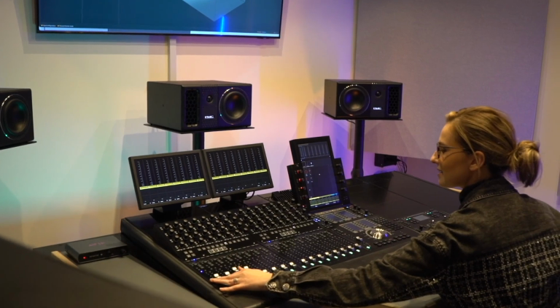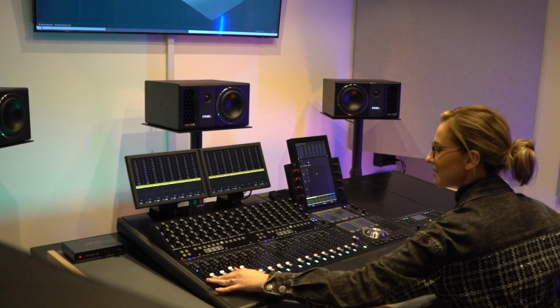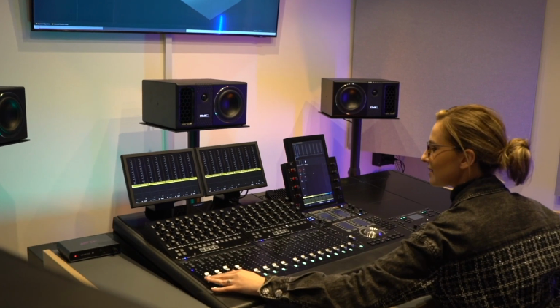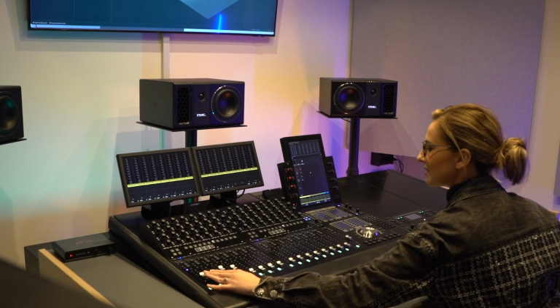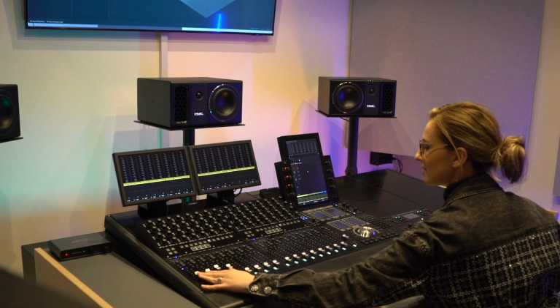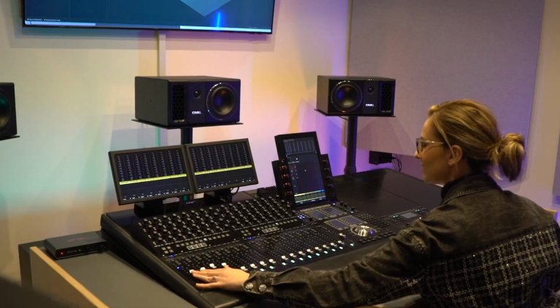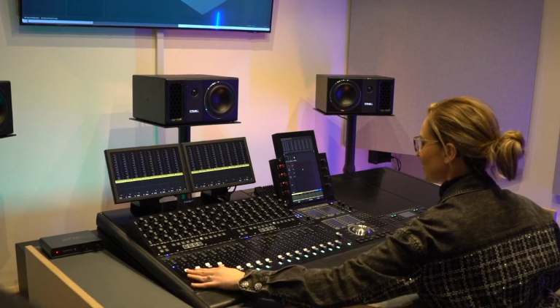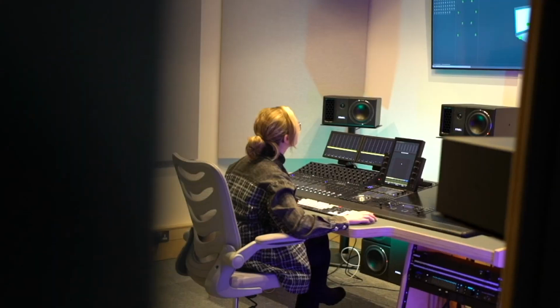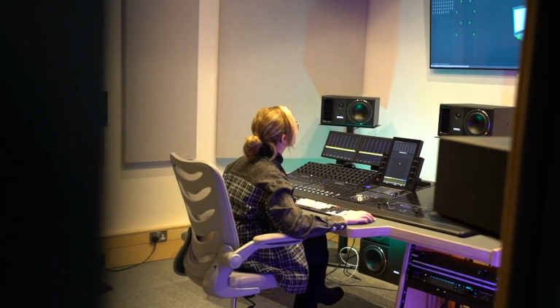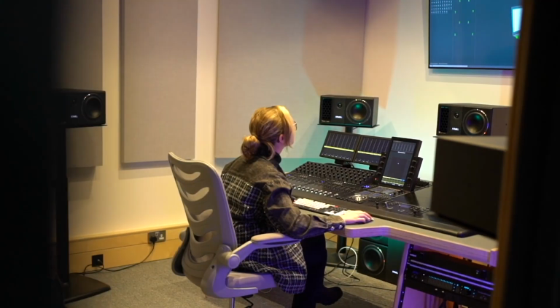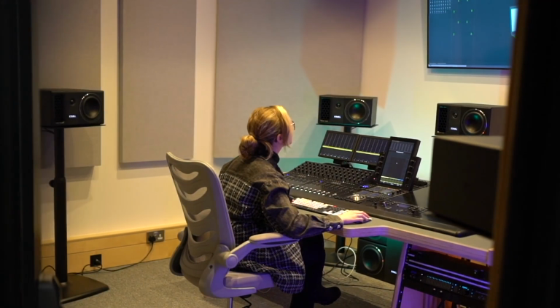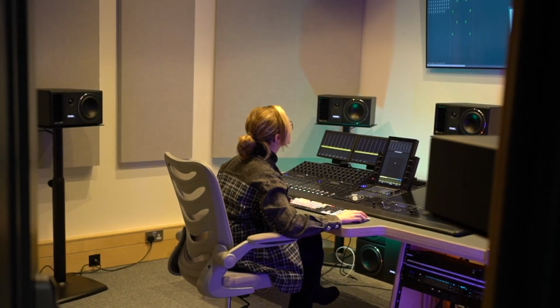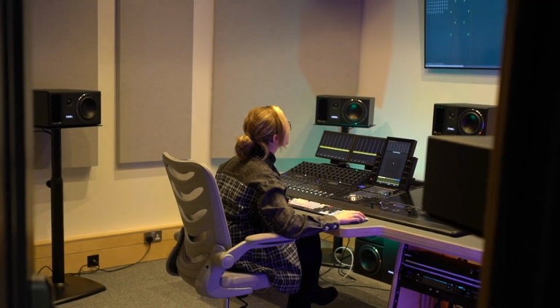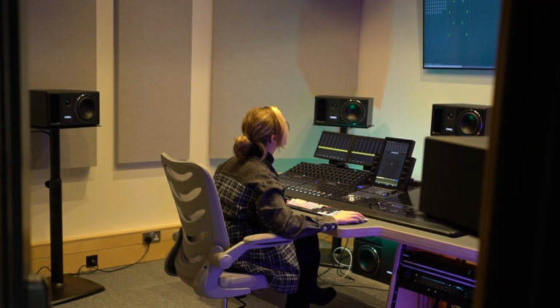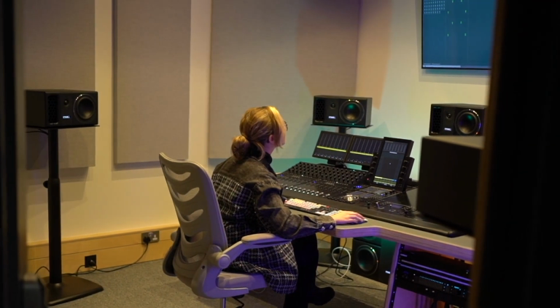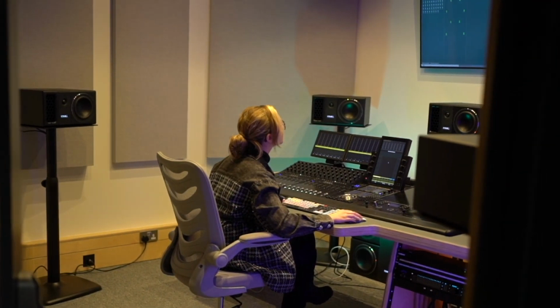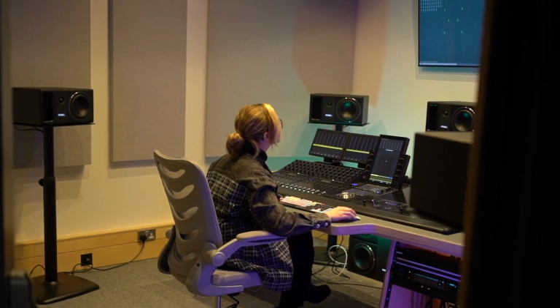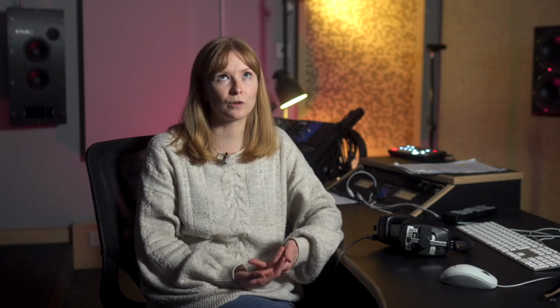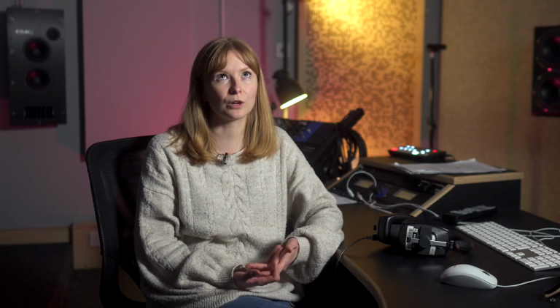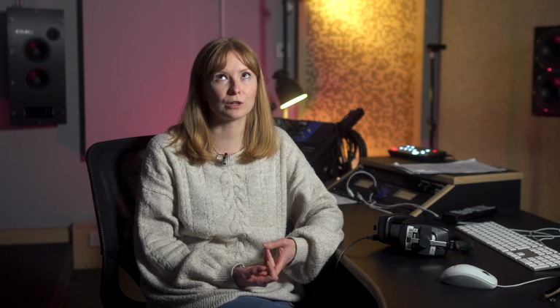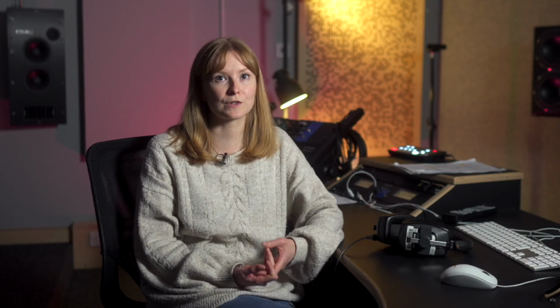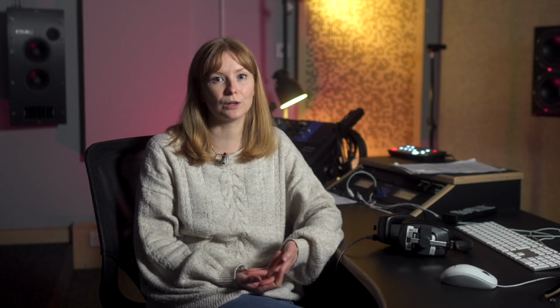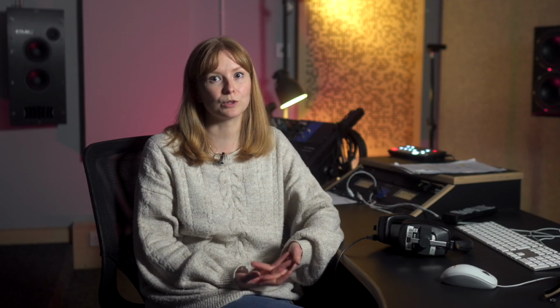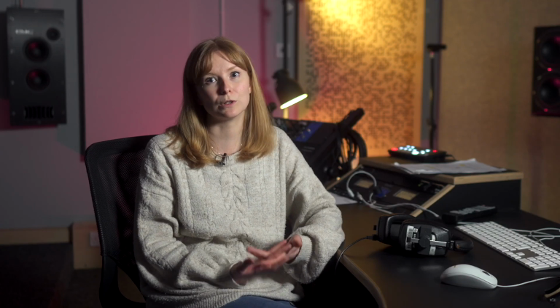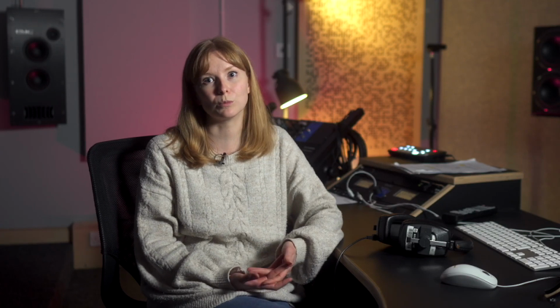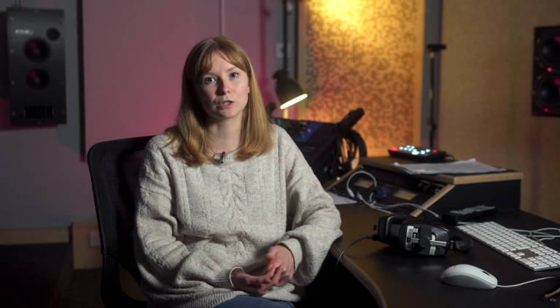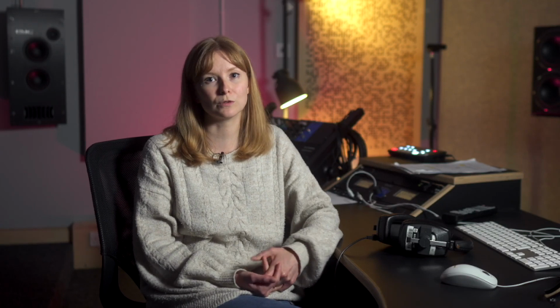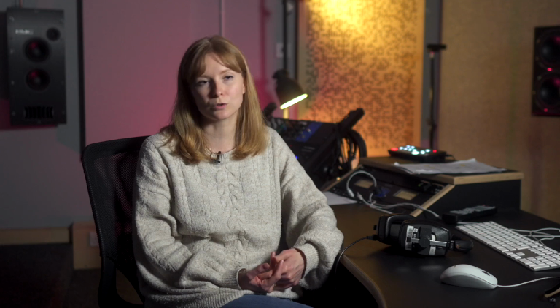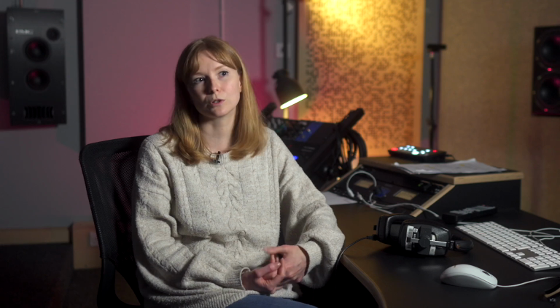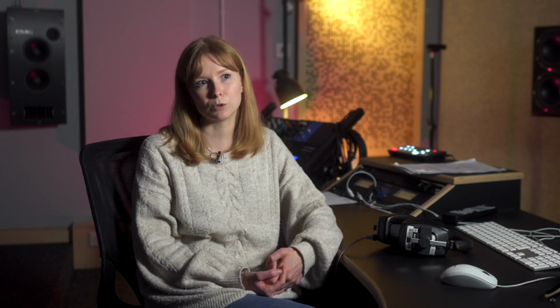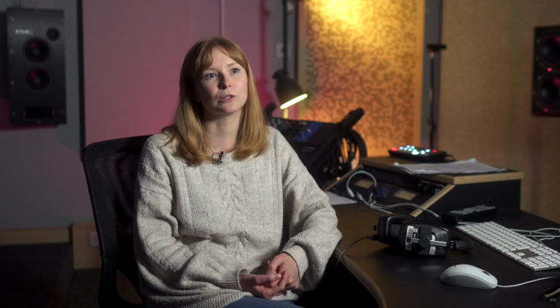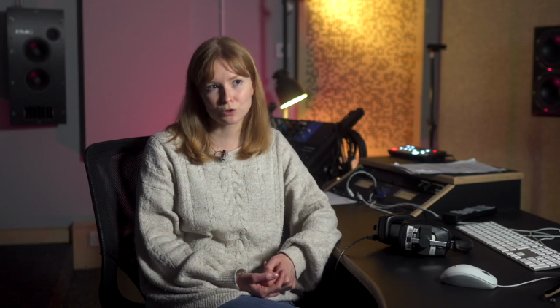A lot of releases are being remixed in Dolby Atmos, so having that in your portfolio as a skill is really important if you want to work in the music industry.